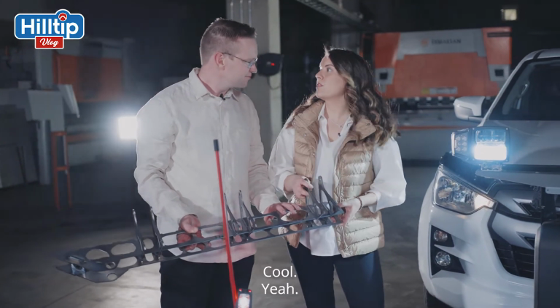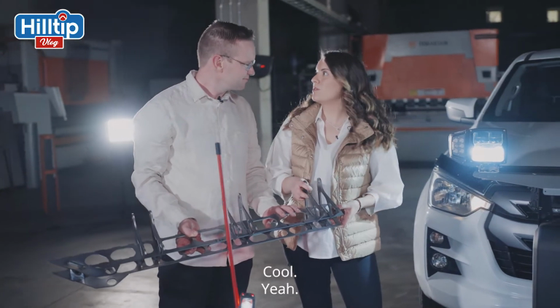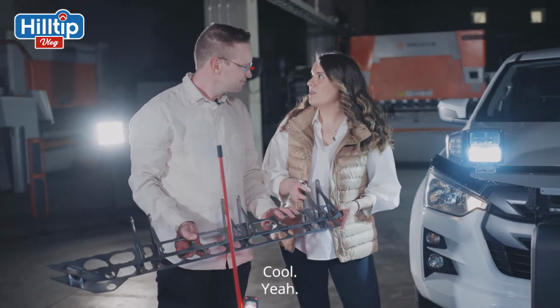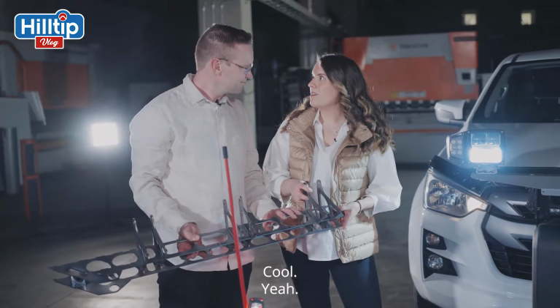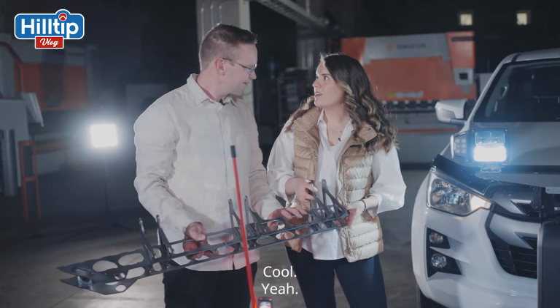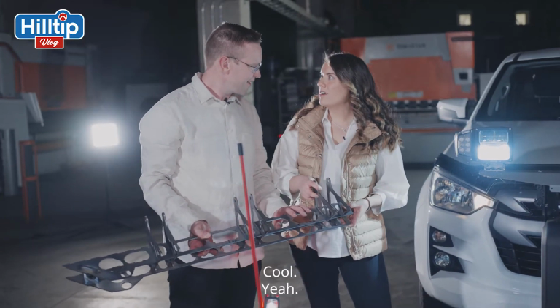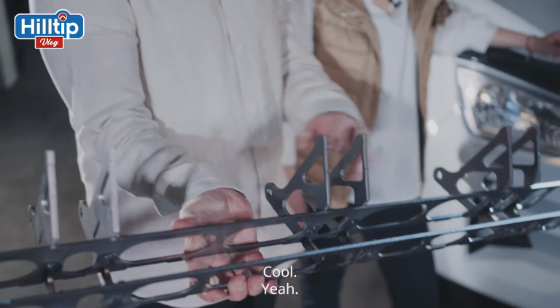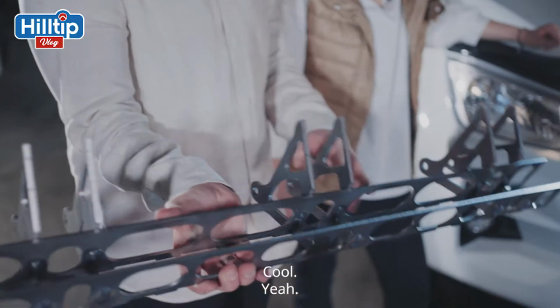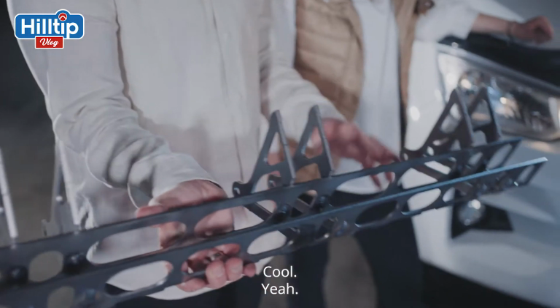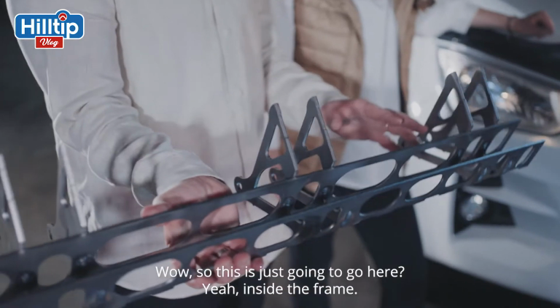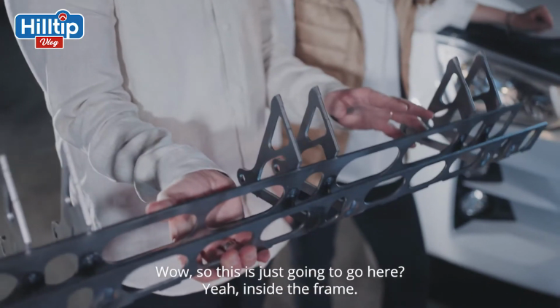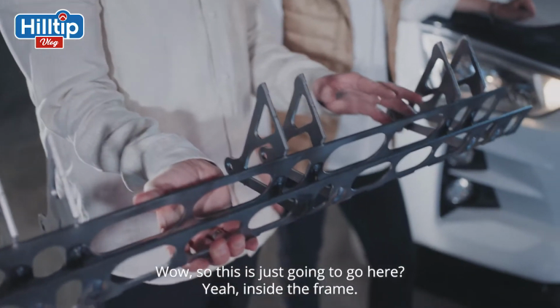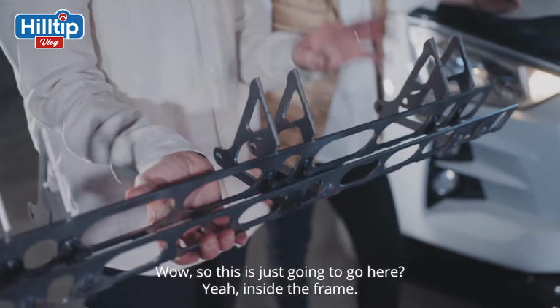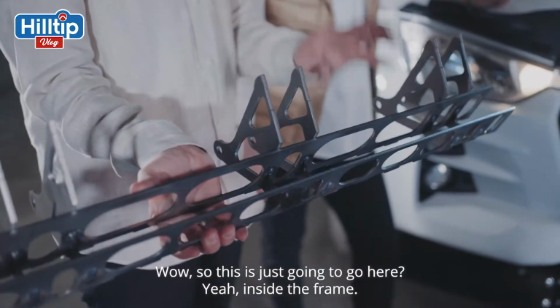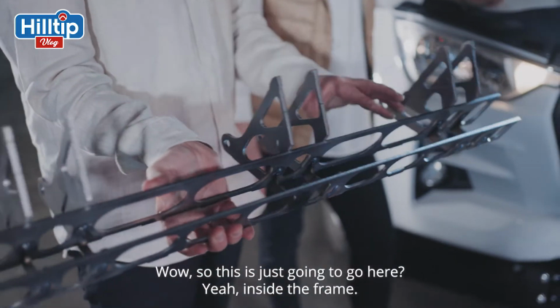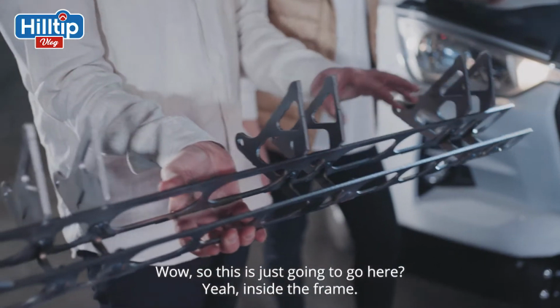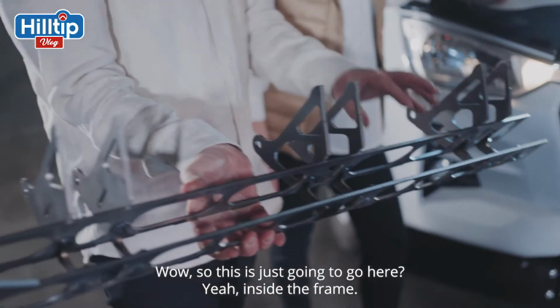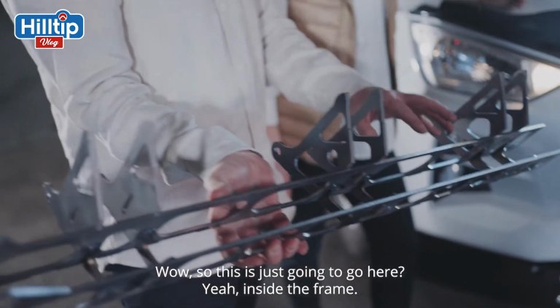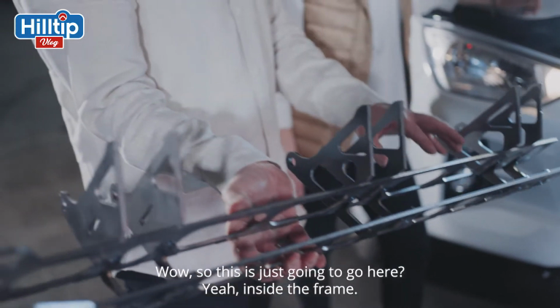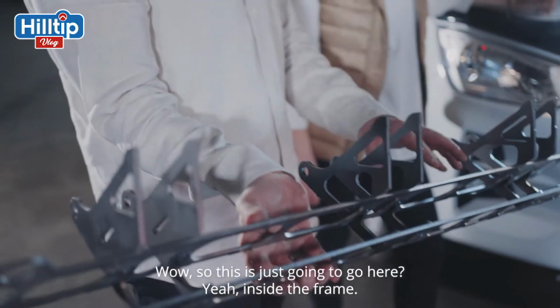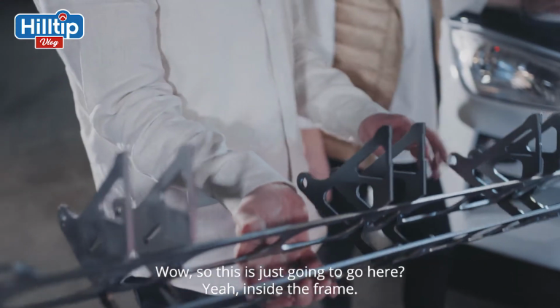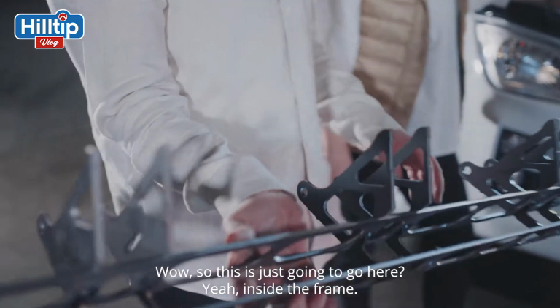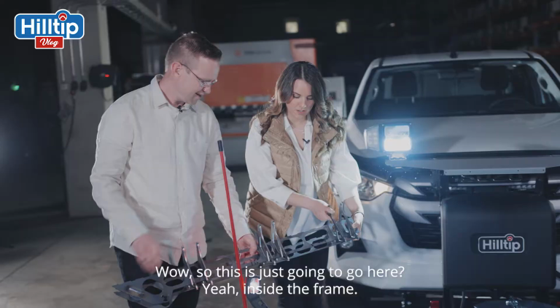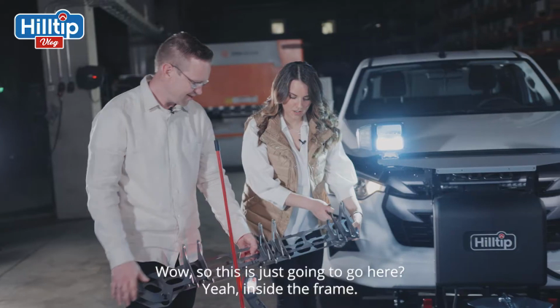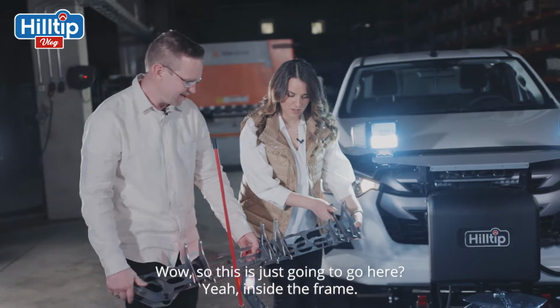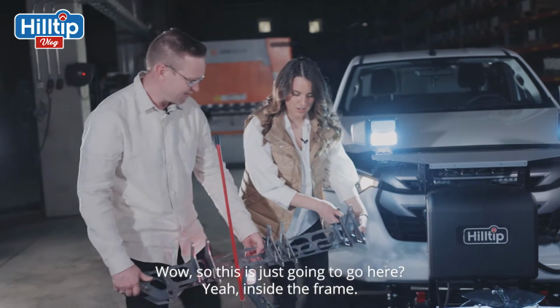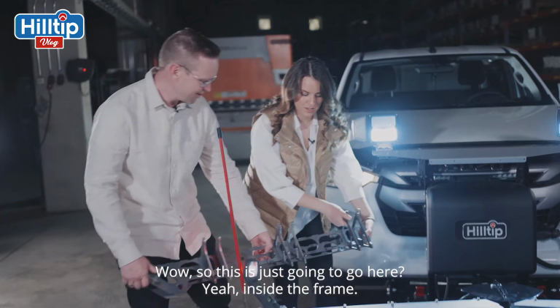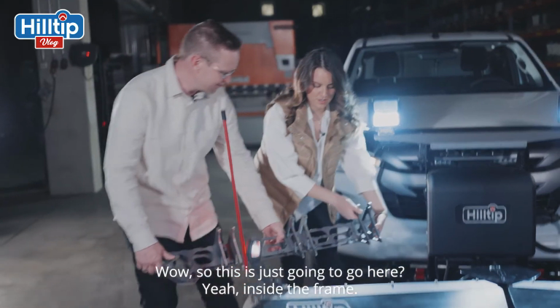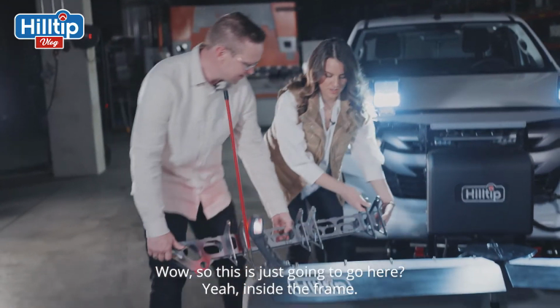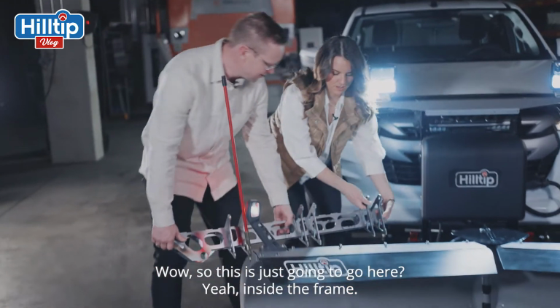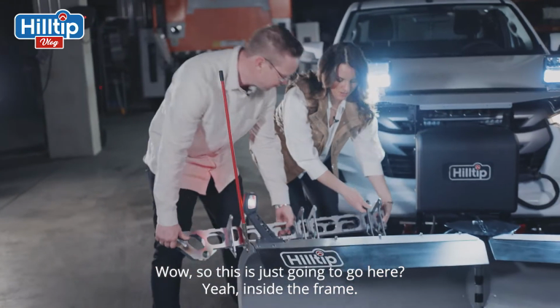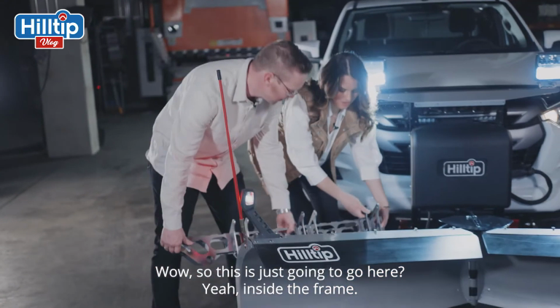Look at this lightweight structural frame that is integrated in this box construction, ready with the trip spring brackets and cutouts for lightweight structure. So this is just going to go inside the frame.